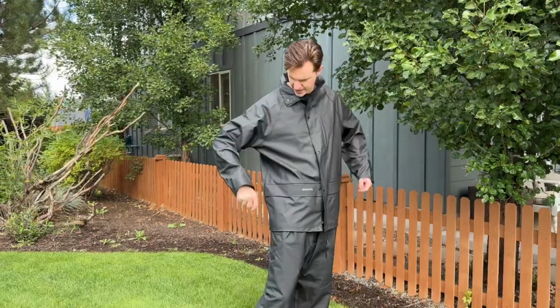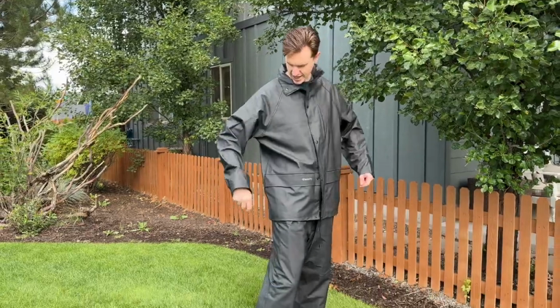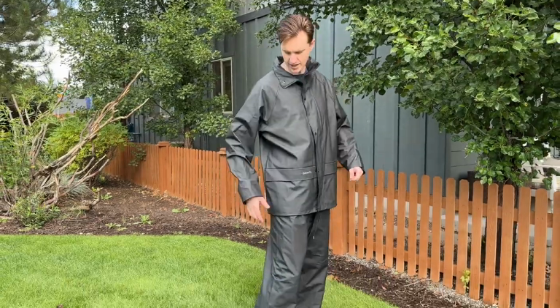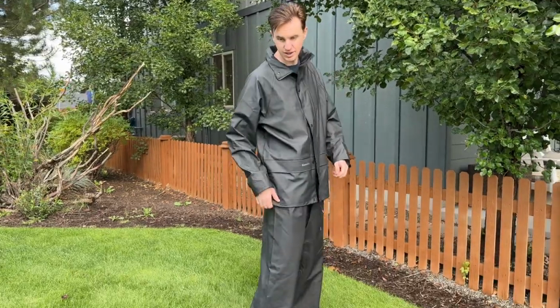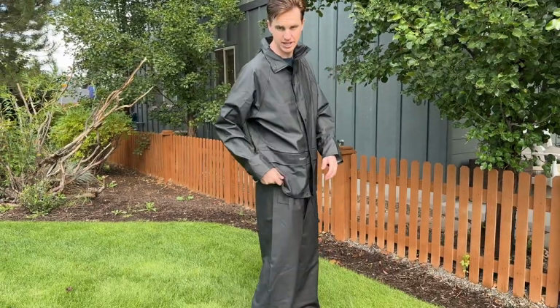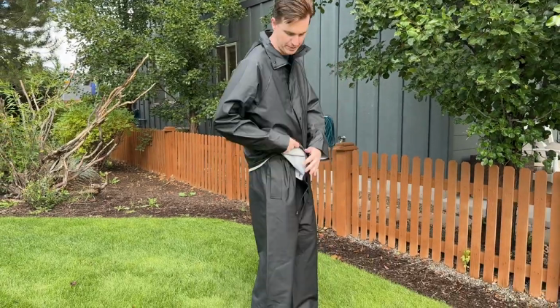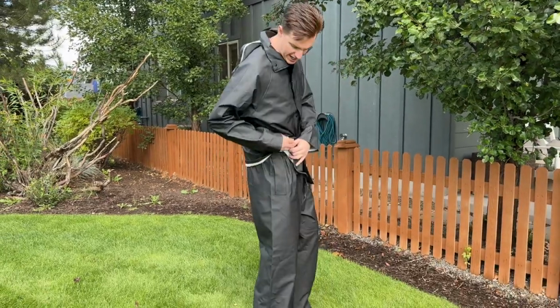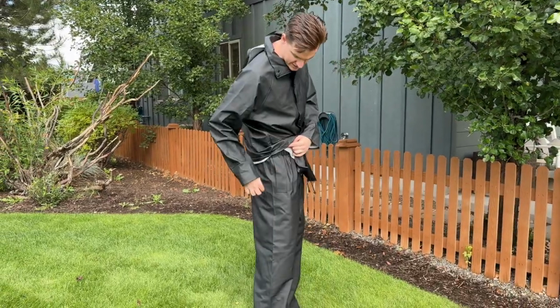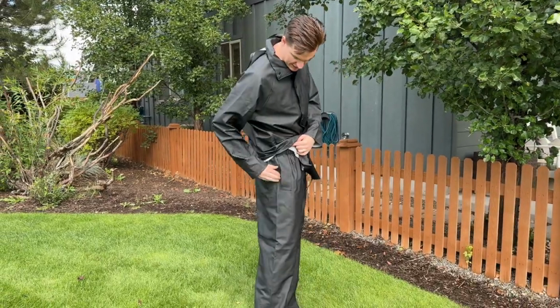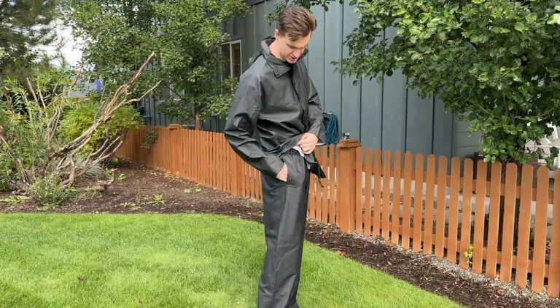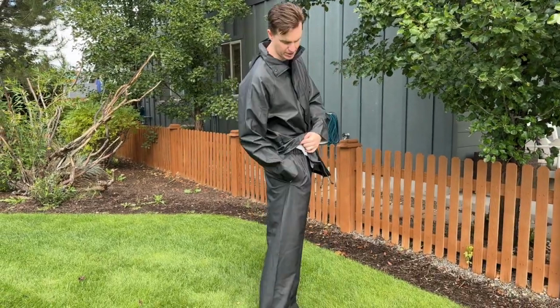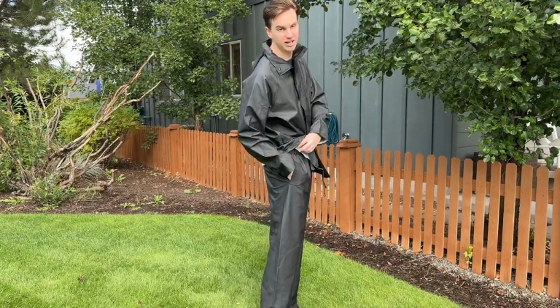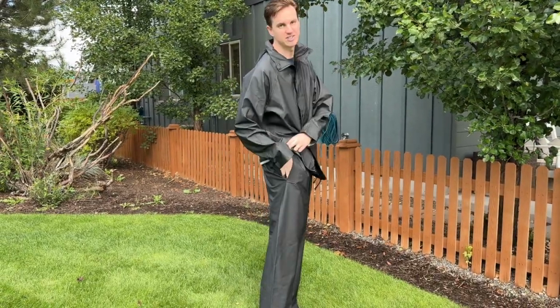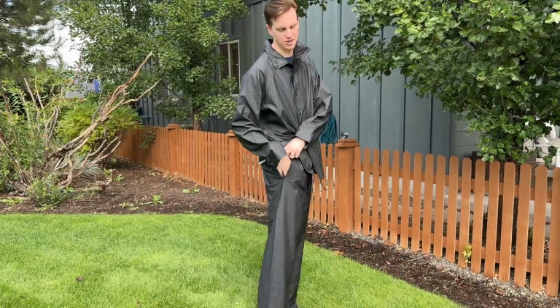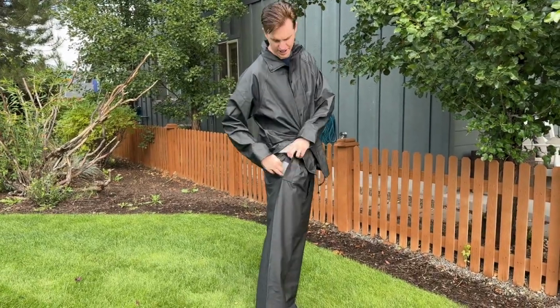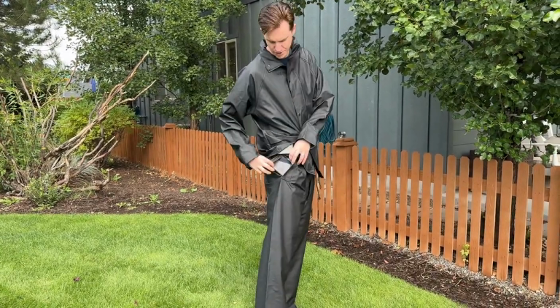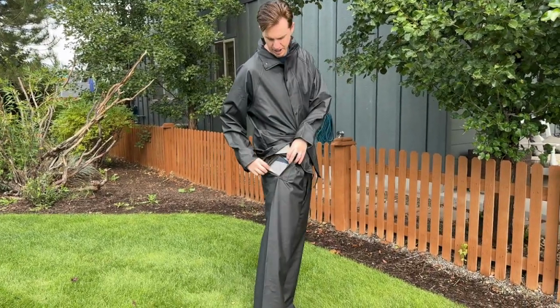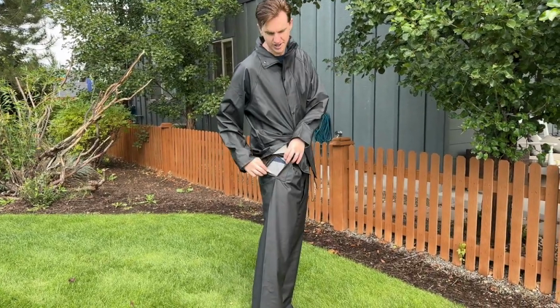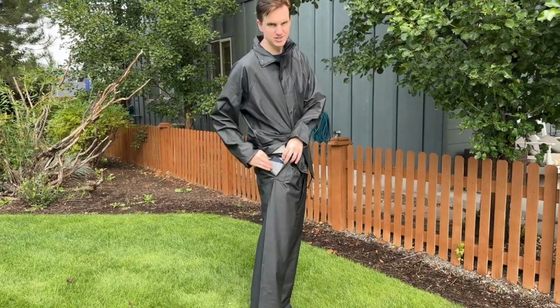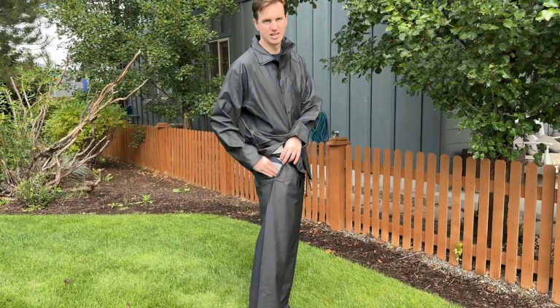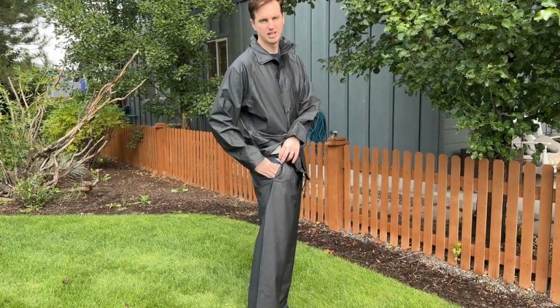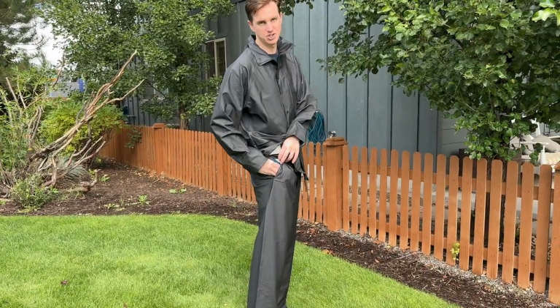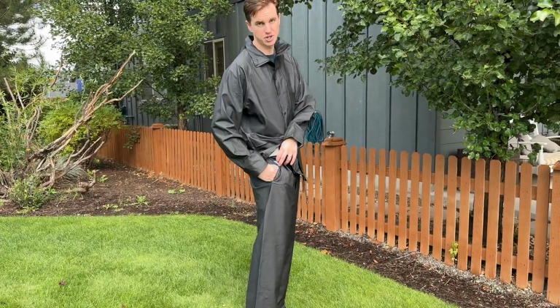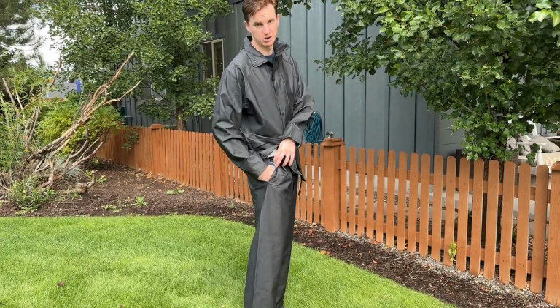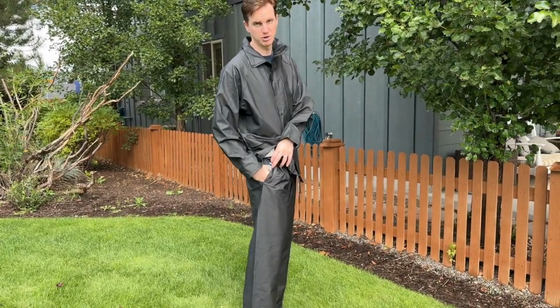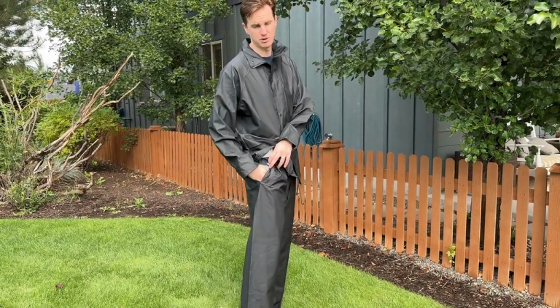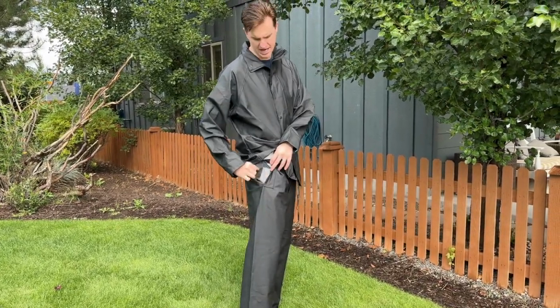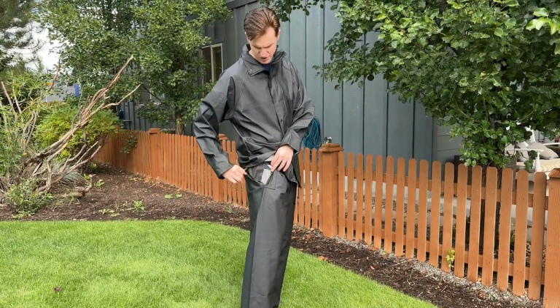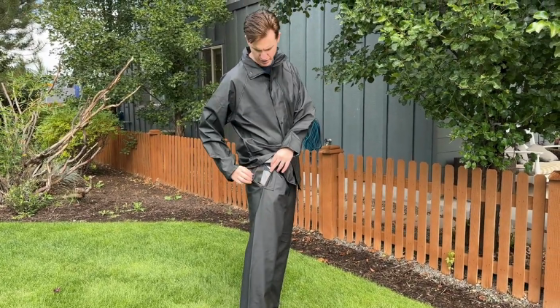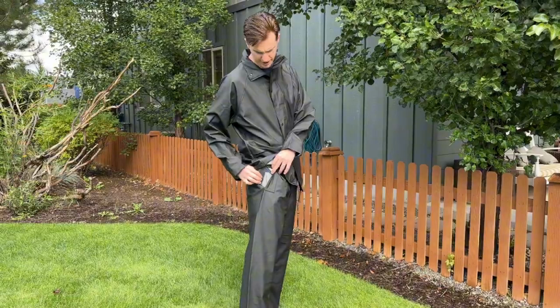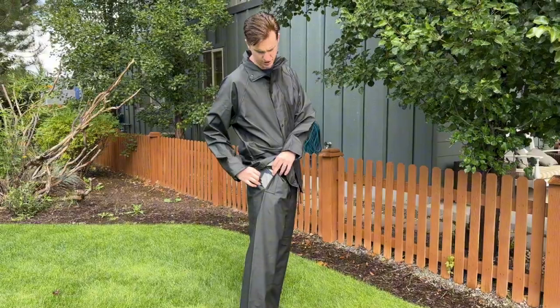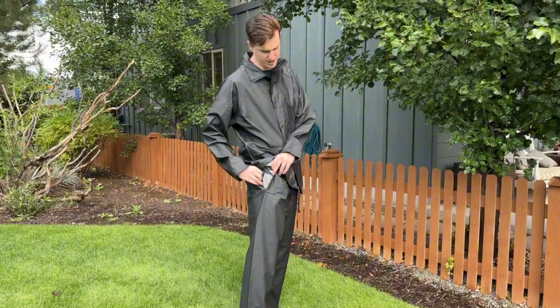The pants have these pockets, but they're not actually pockets — they just go through the pants you're wearing underneath.